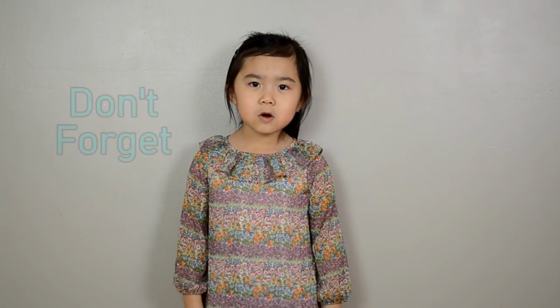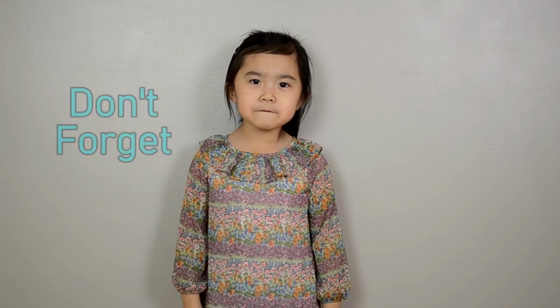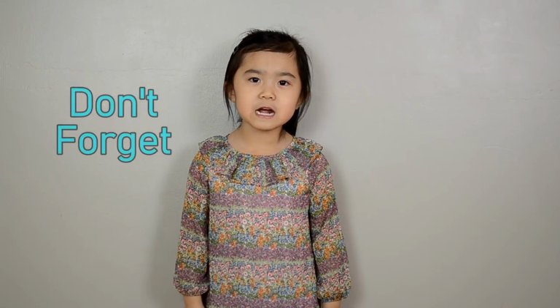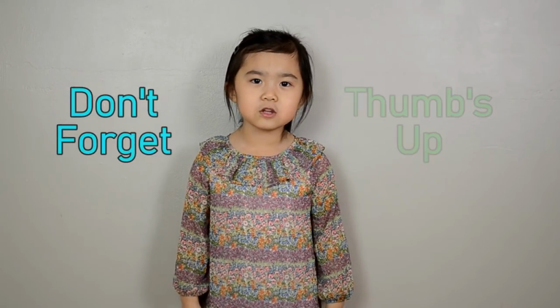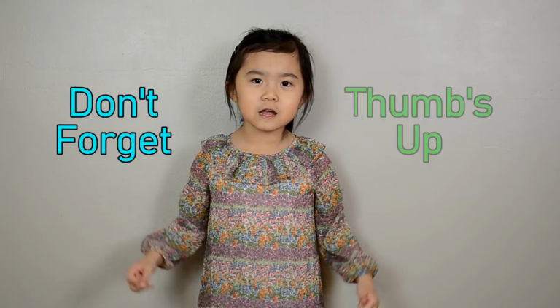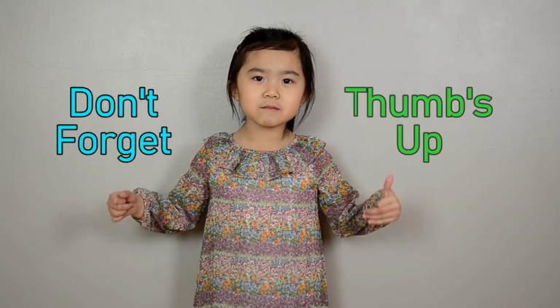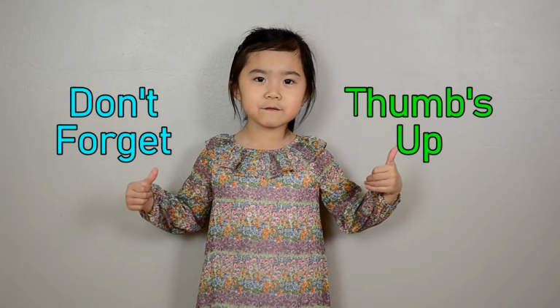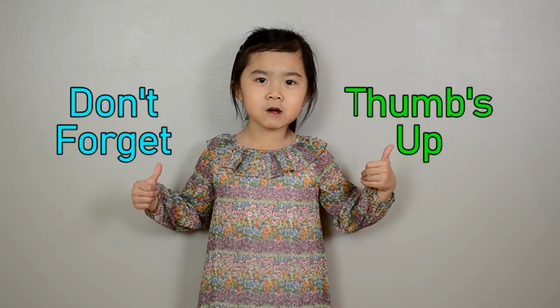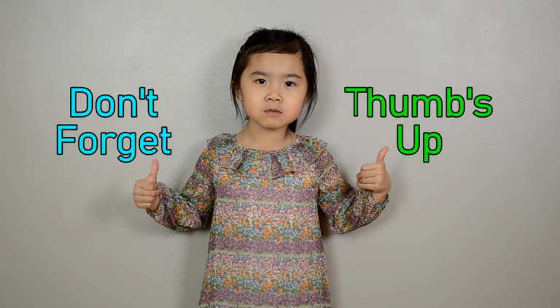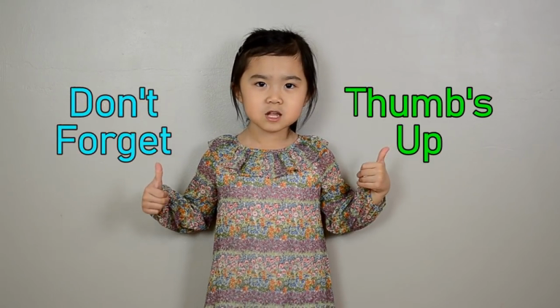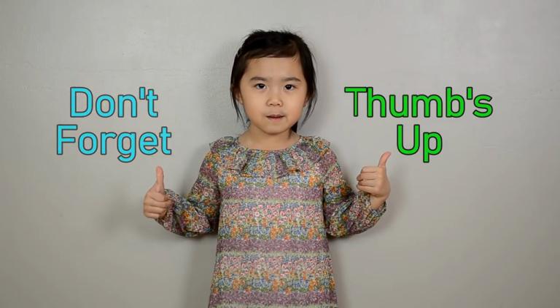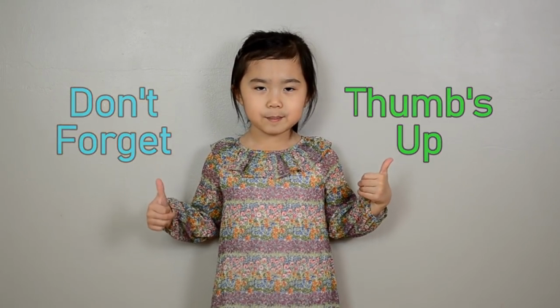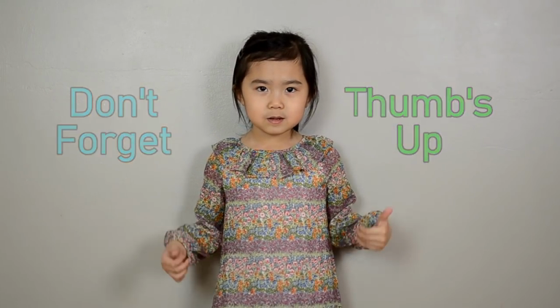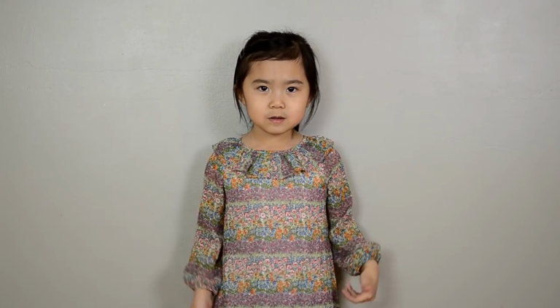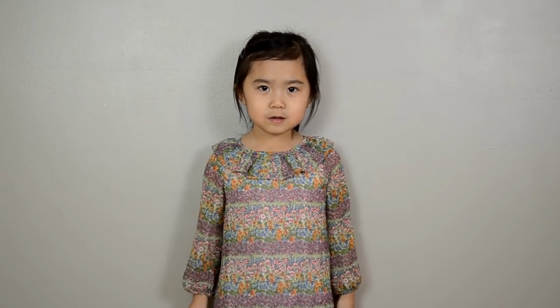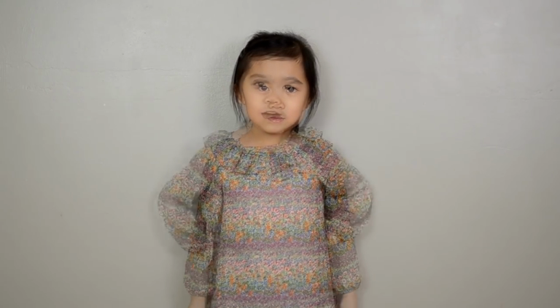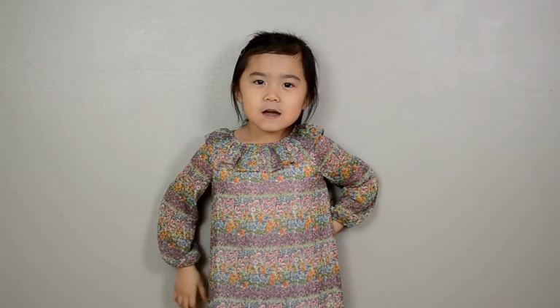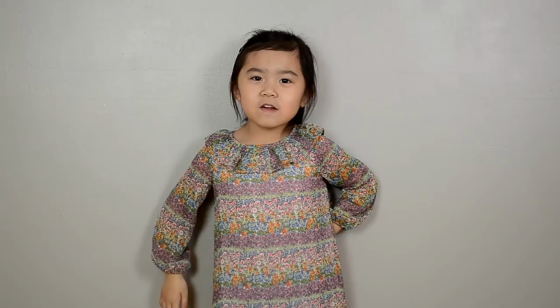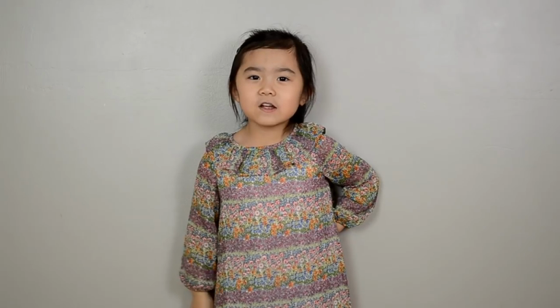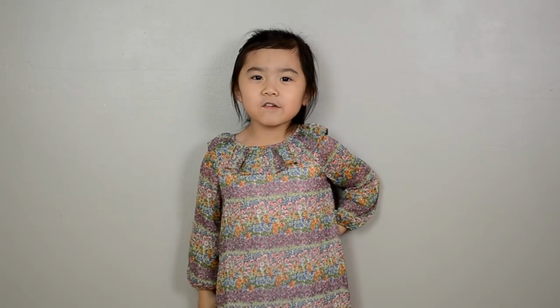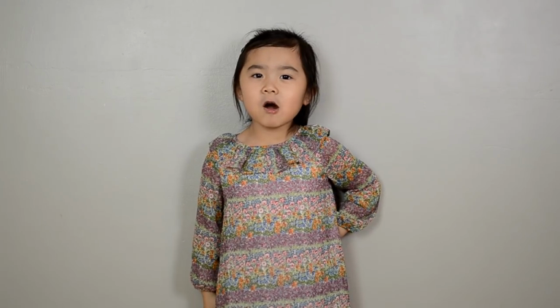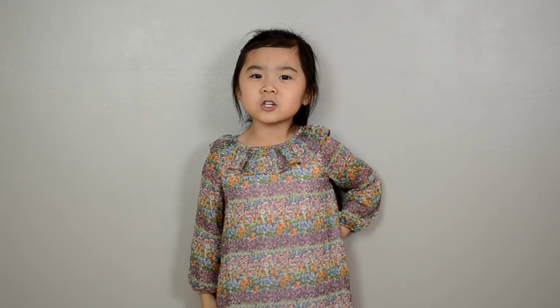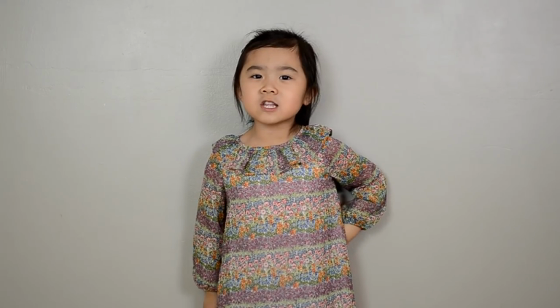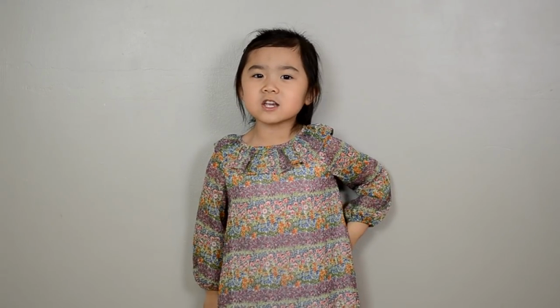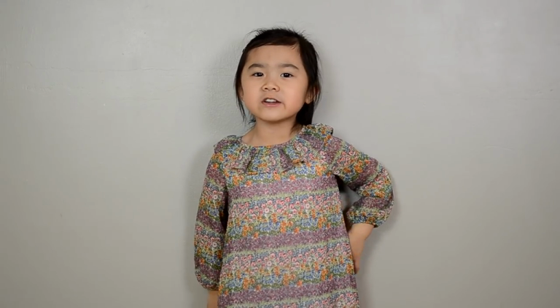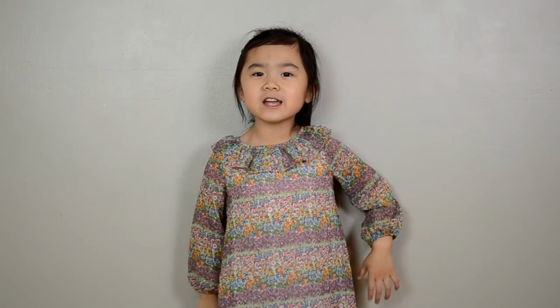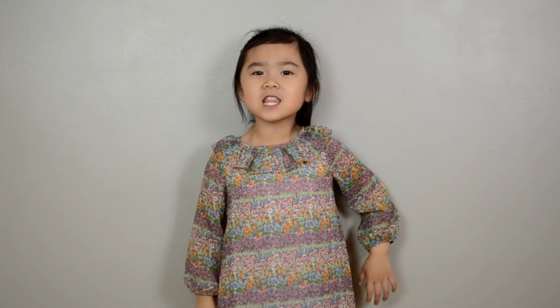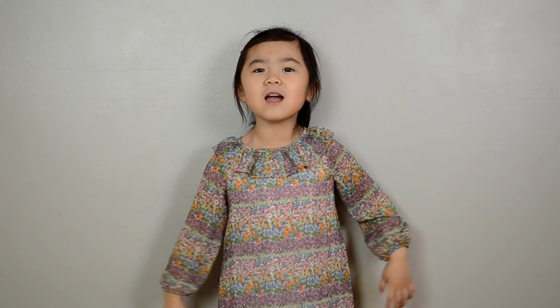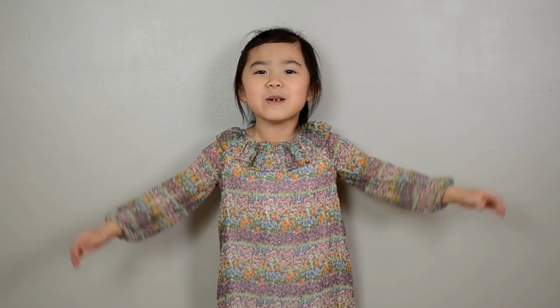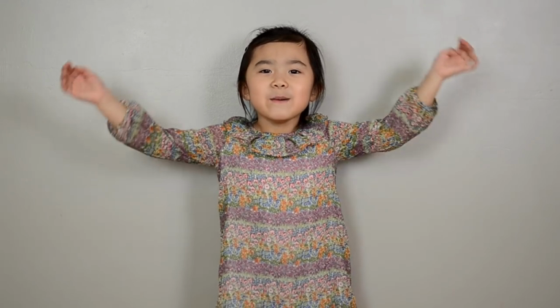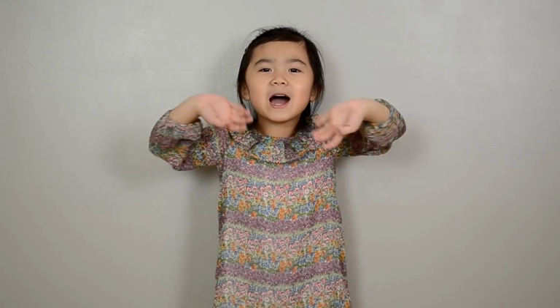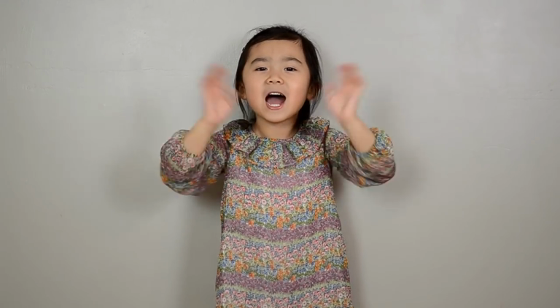Don't forget to give me a thumbs up. Thank you for watching. See you next time. Bye.